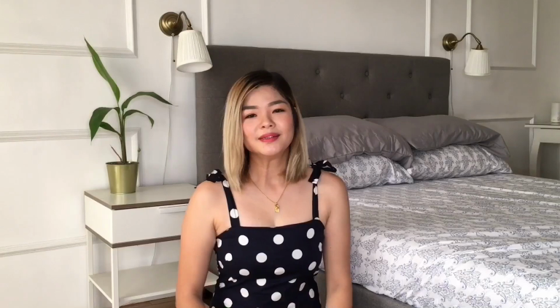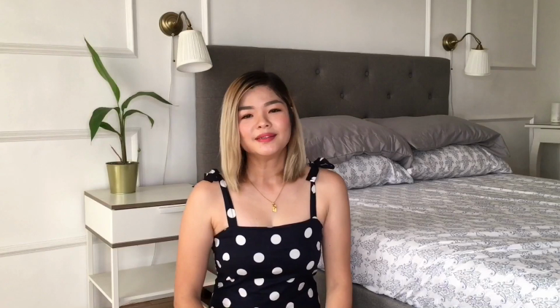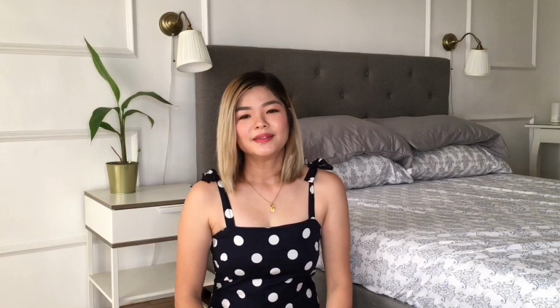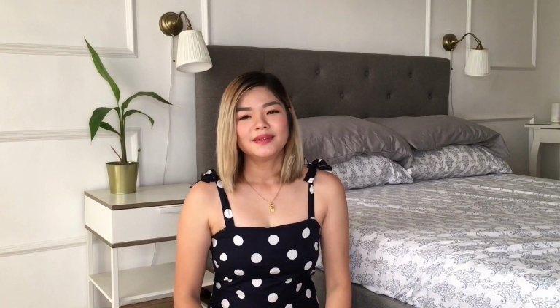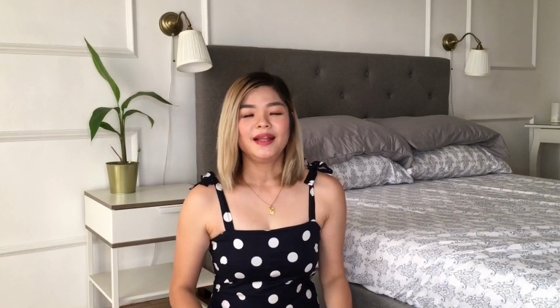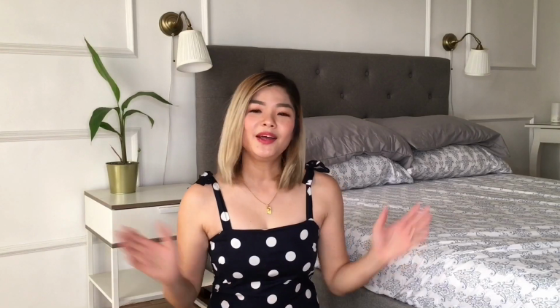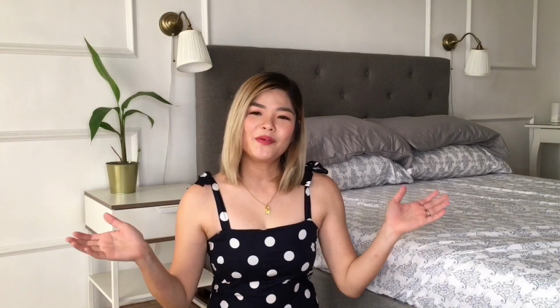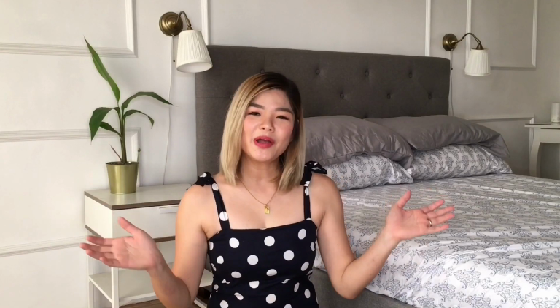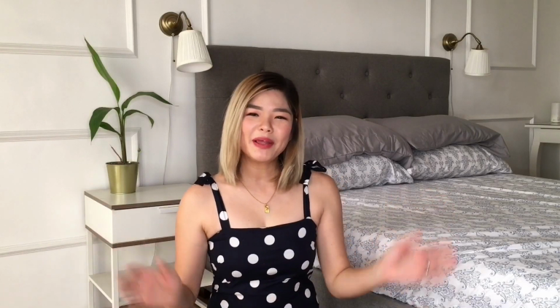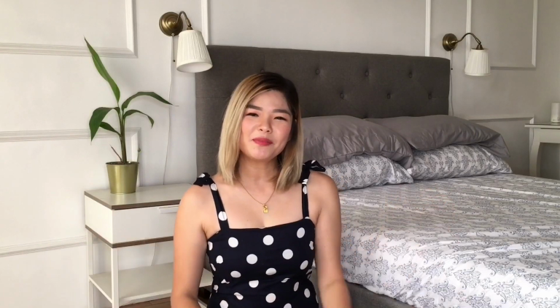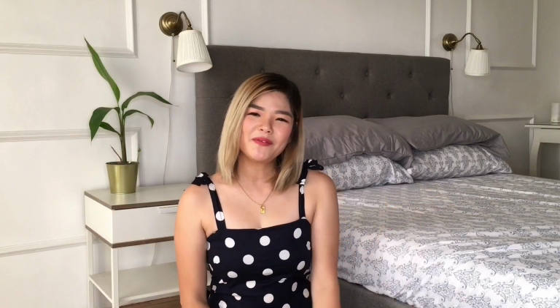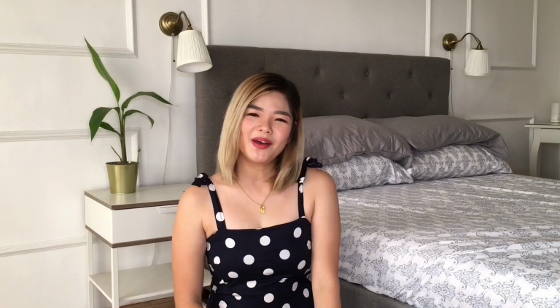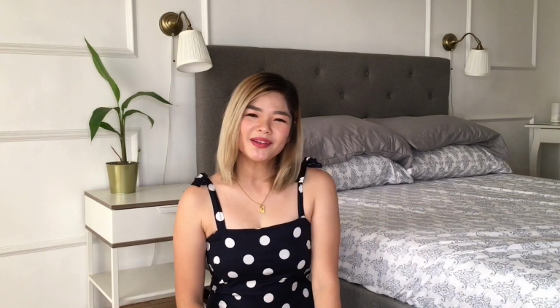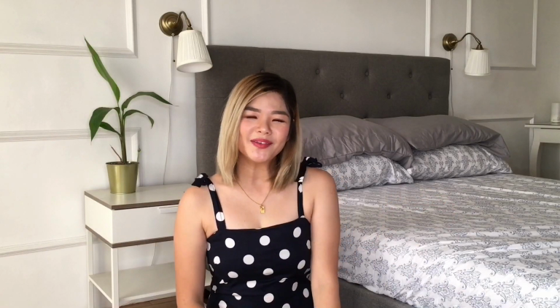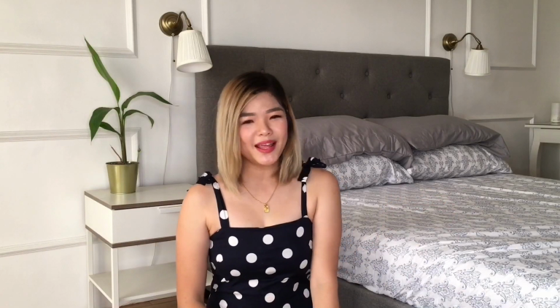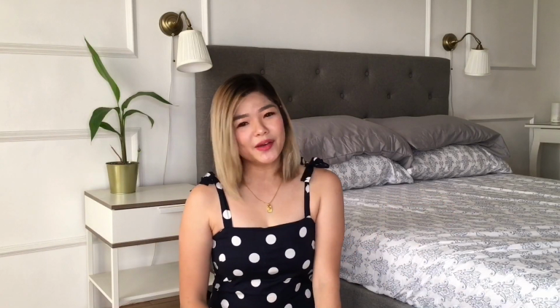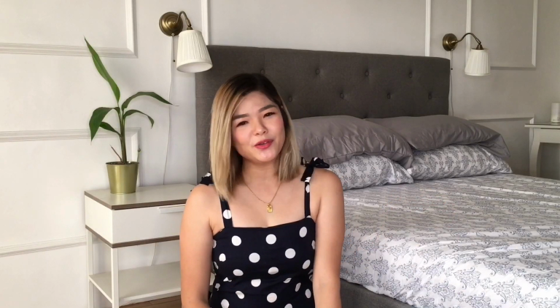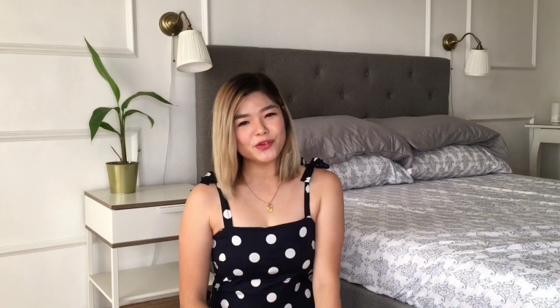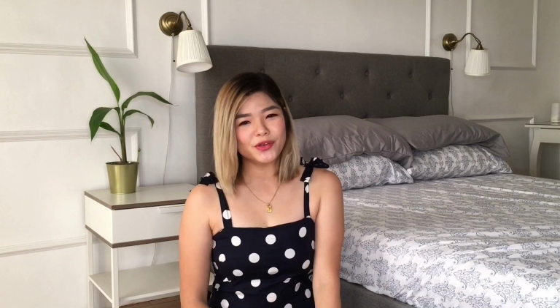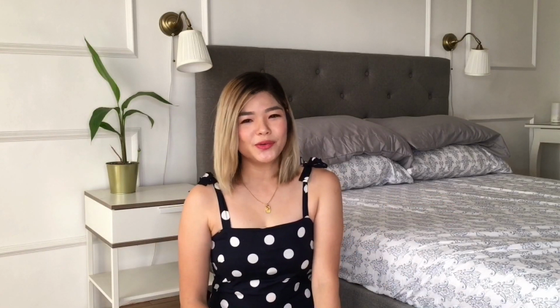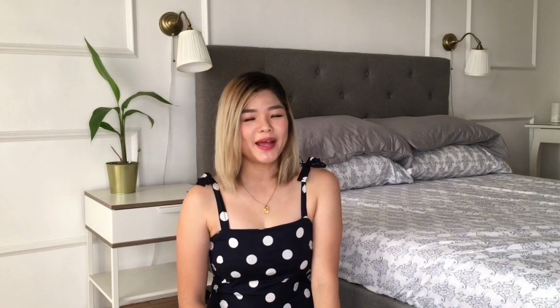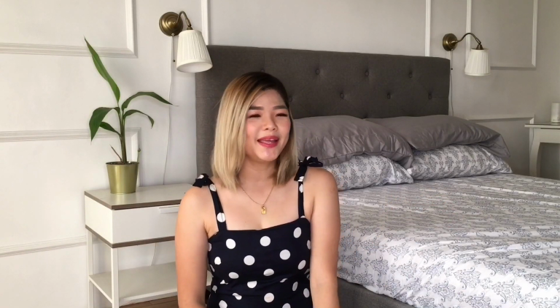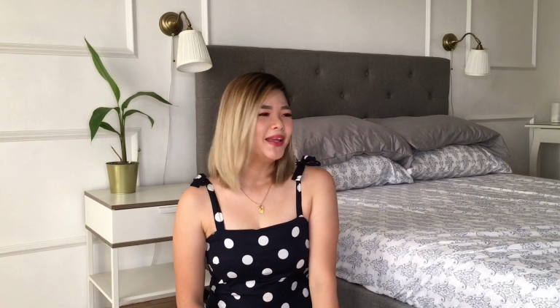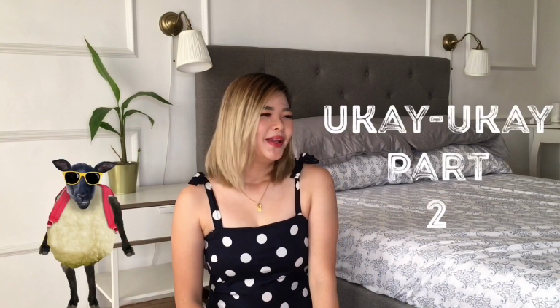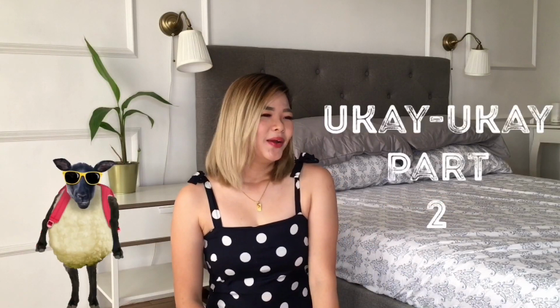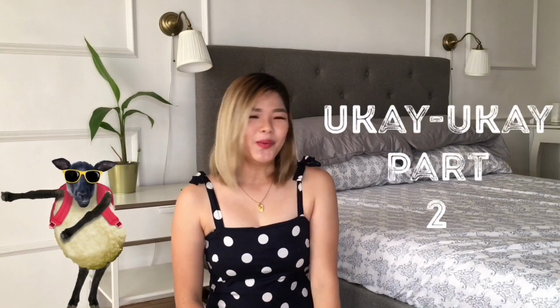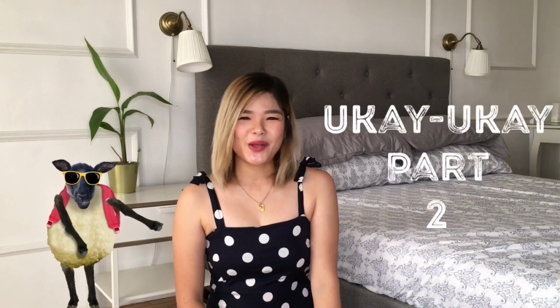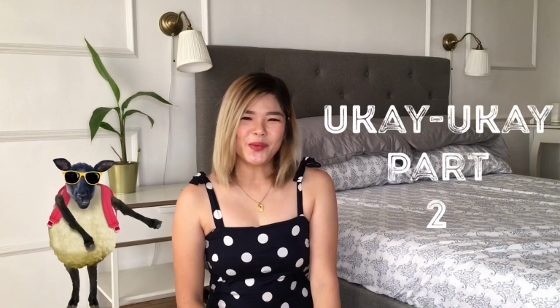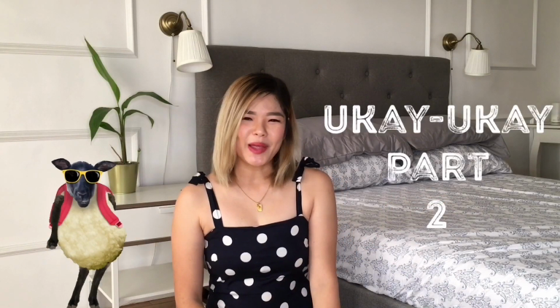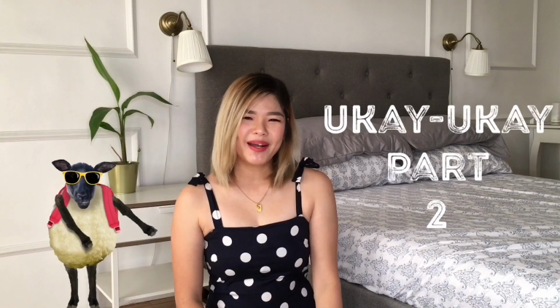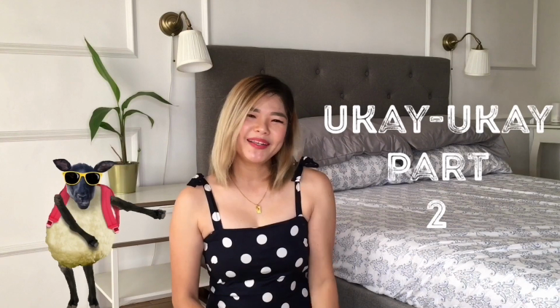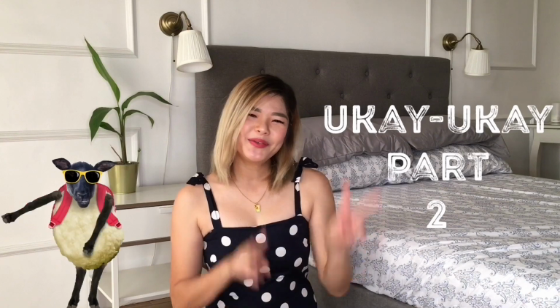Hello guys, welcome back to my vlog. Today I'm going to show you my Ukay Ukay part 2.